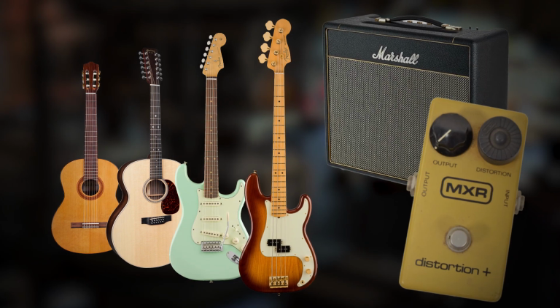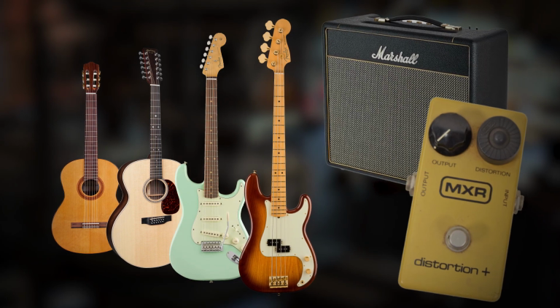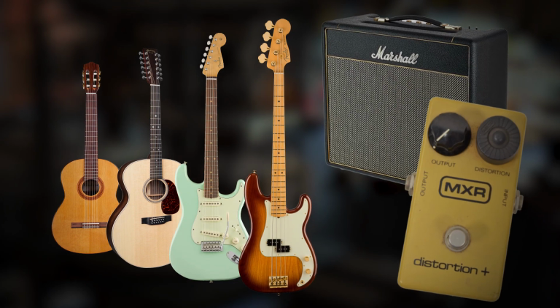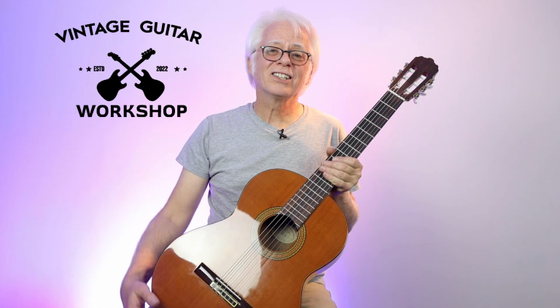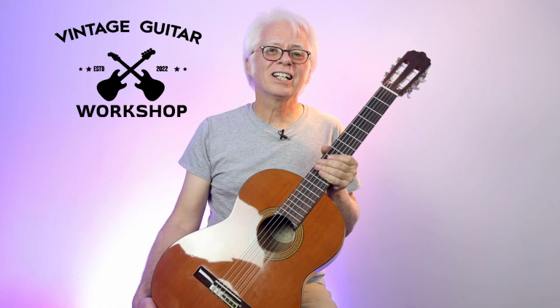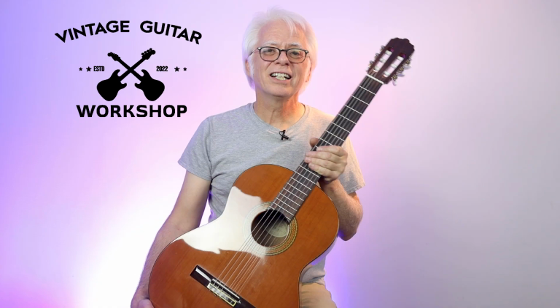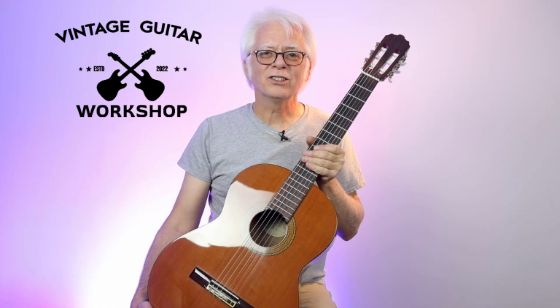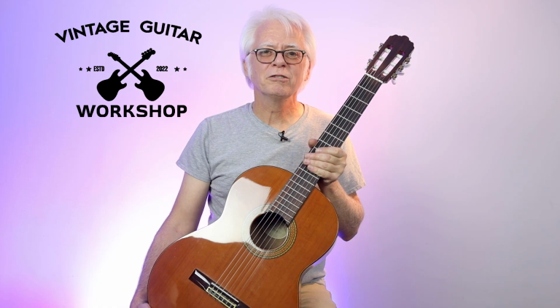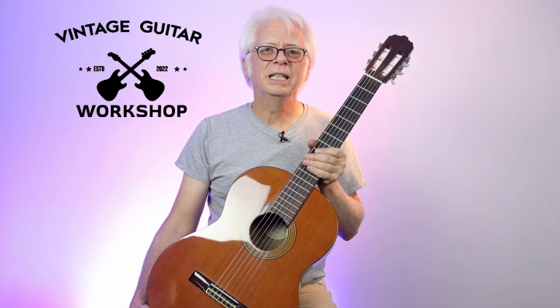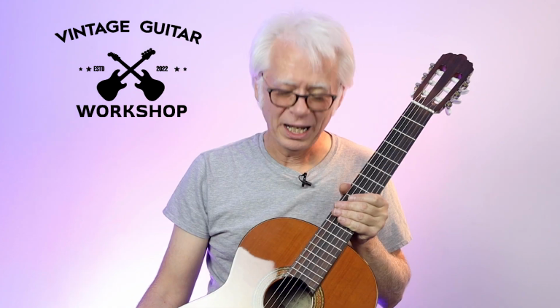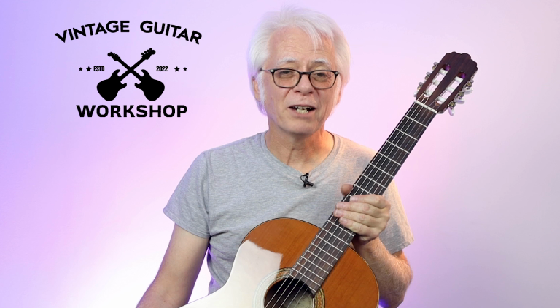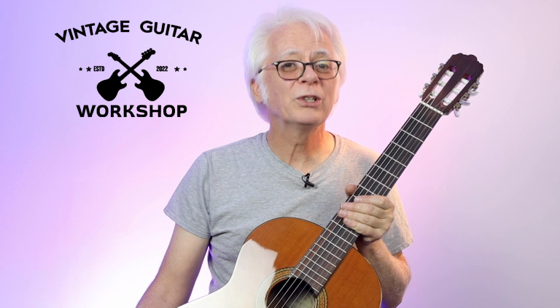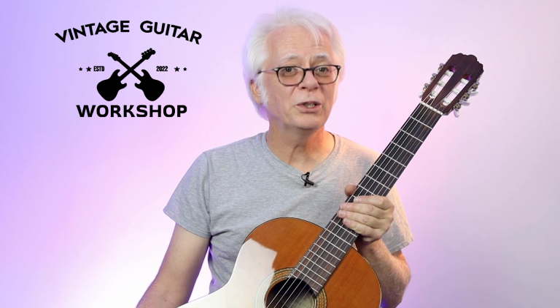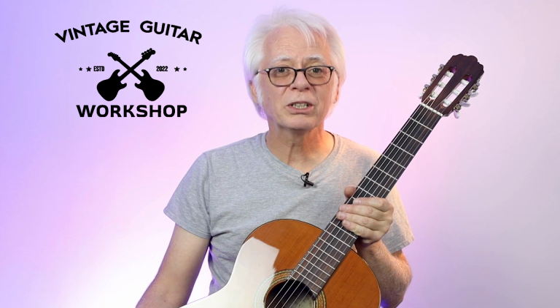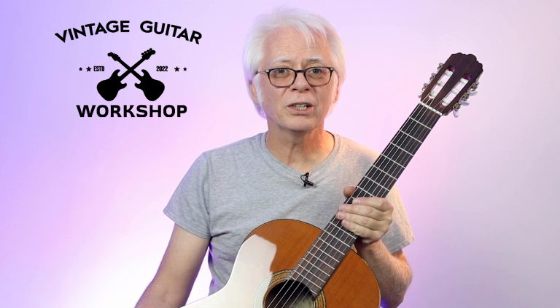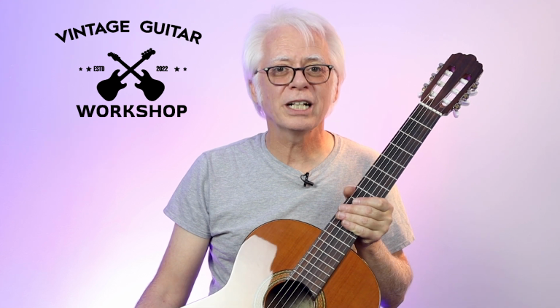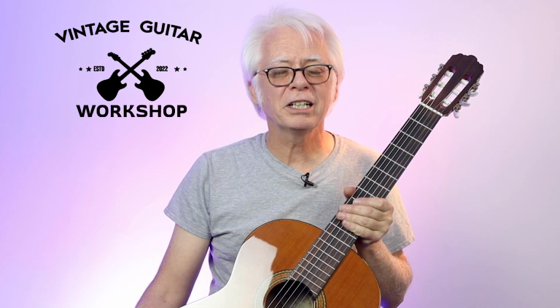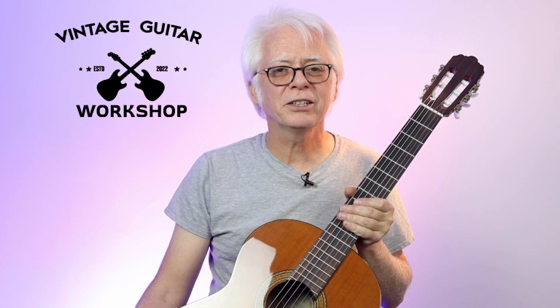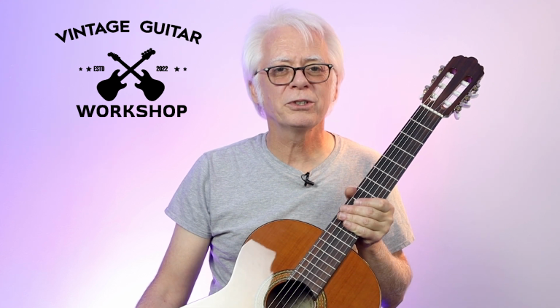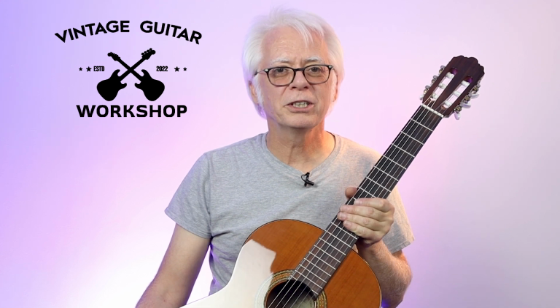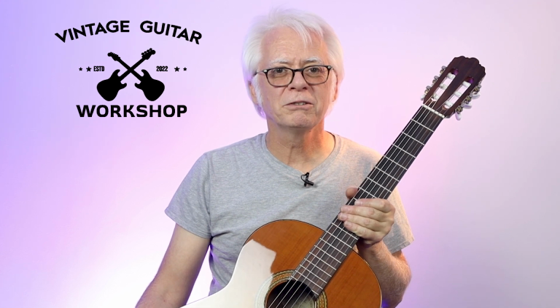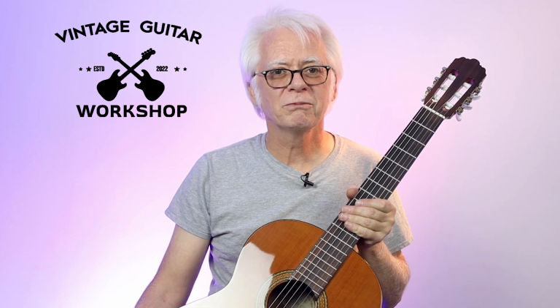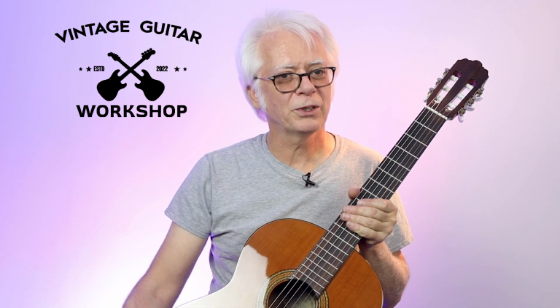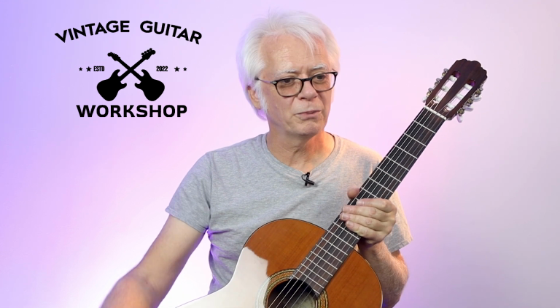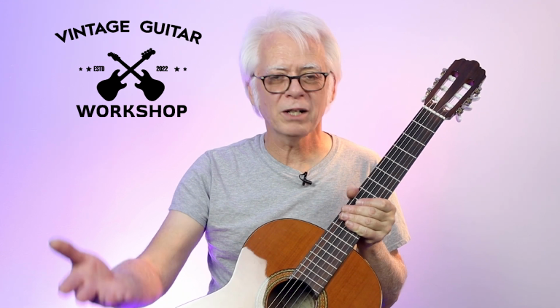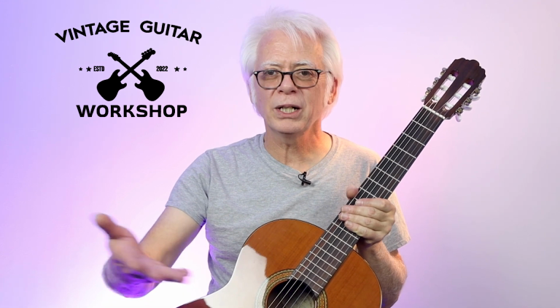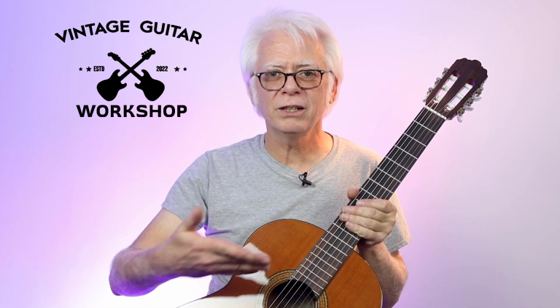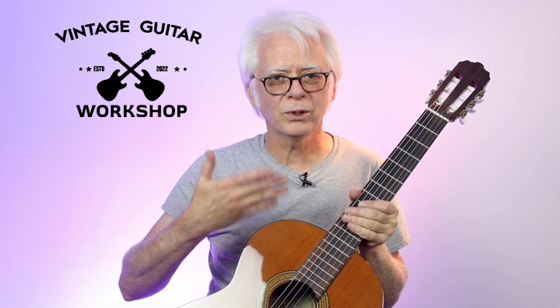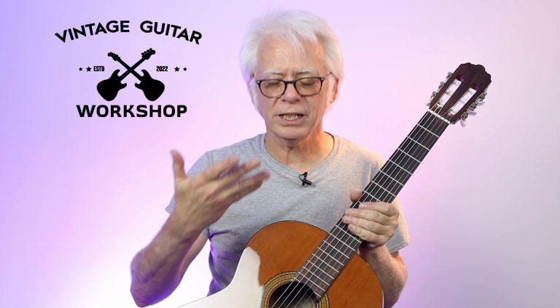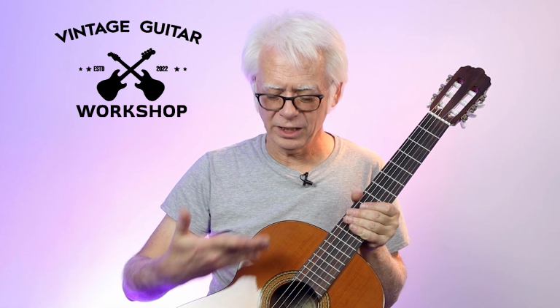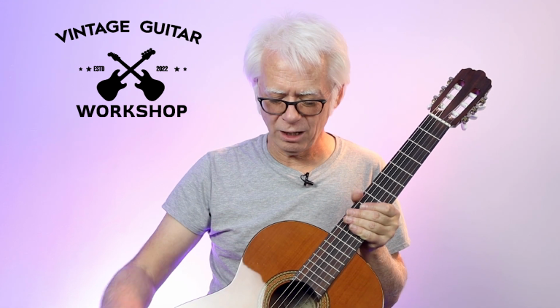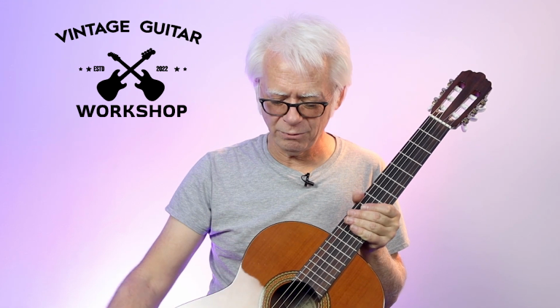So this guitar has got a lot of history for me, and I'm sure you have guitars that have a lot of history for you. So bring them on in — we'll take good care of them.